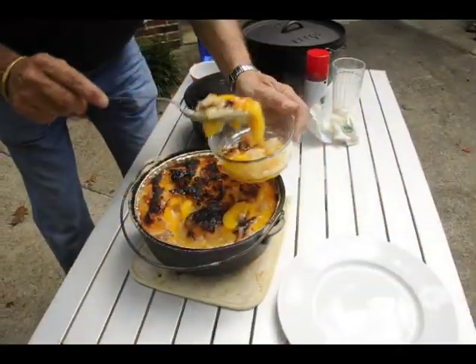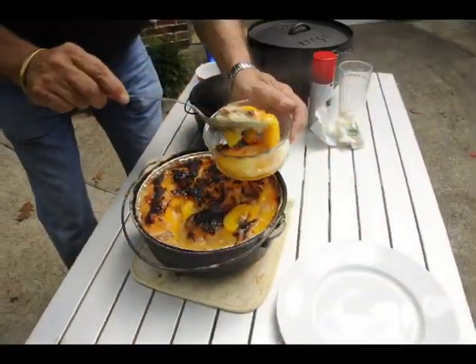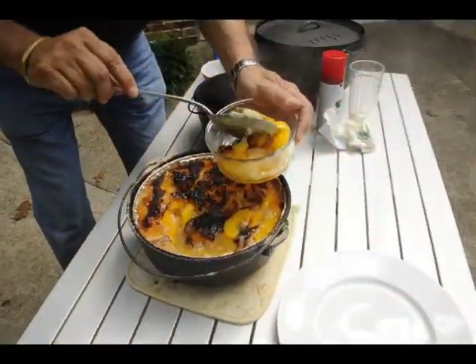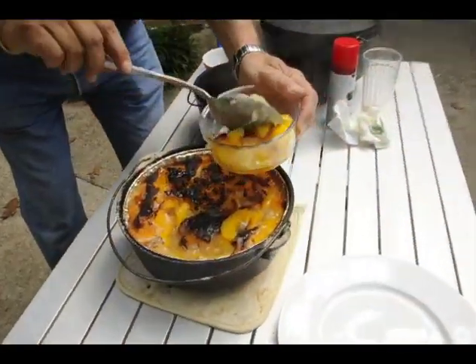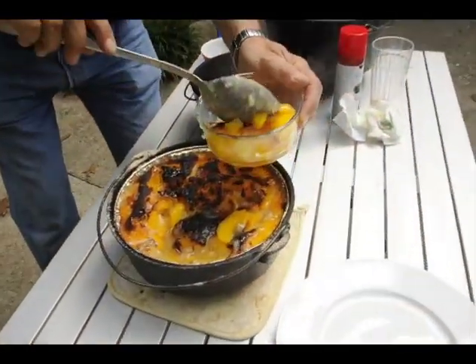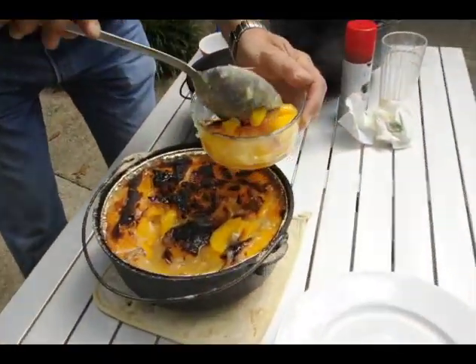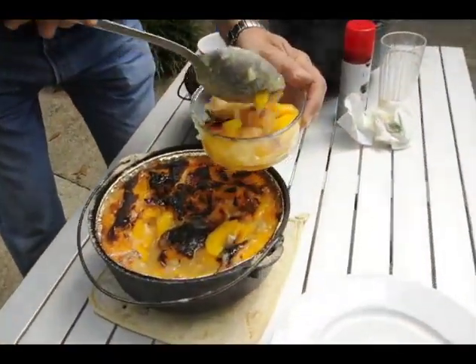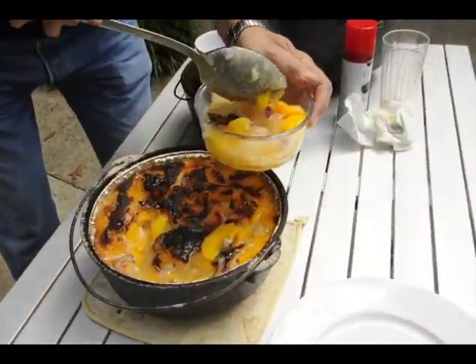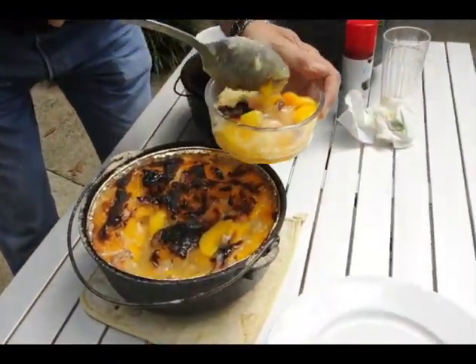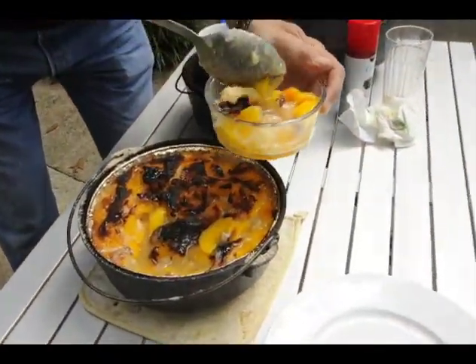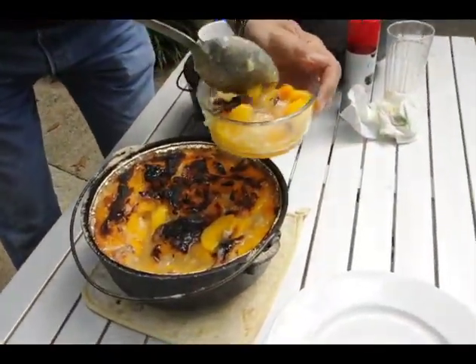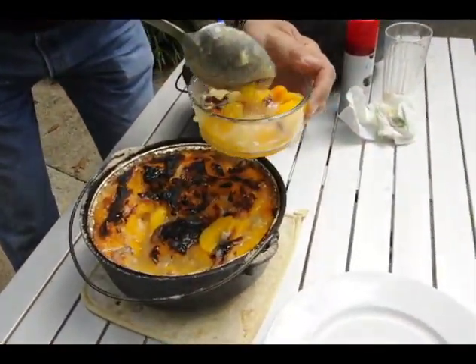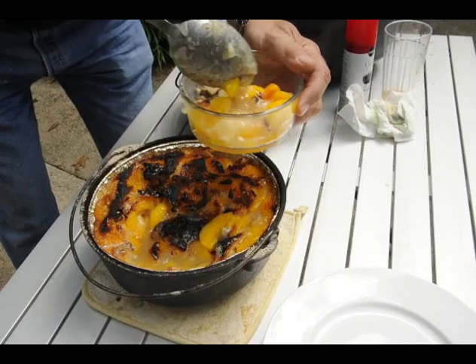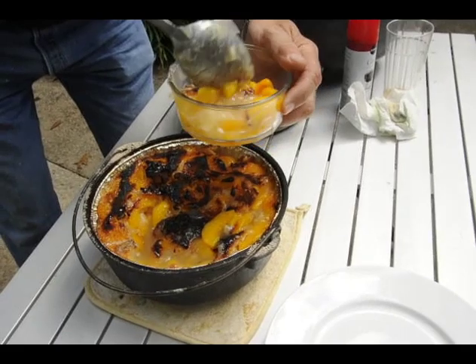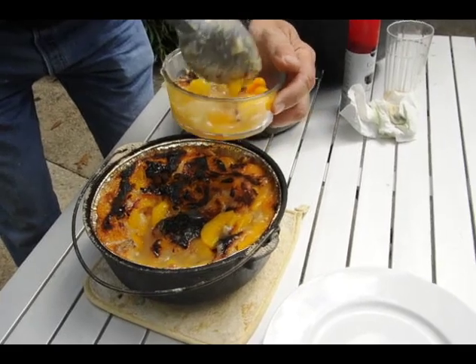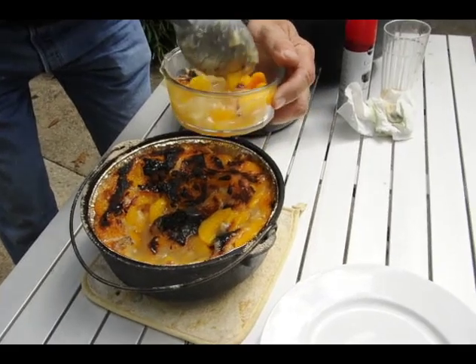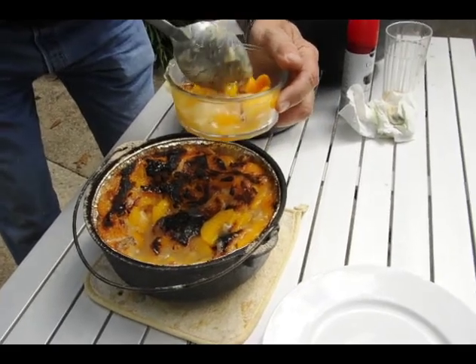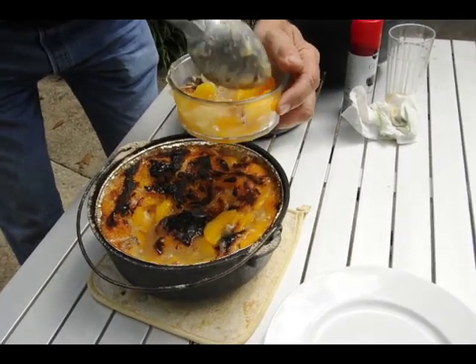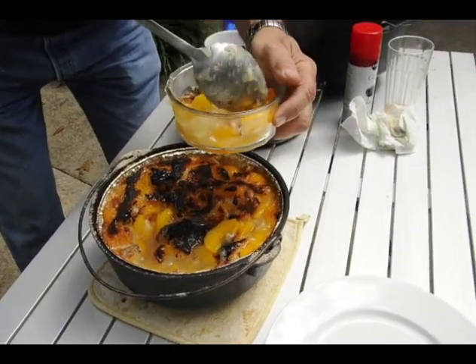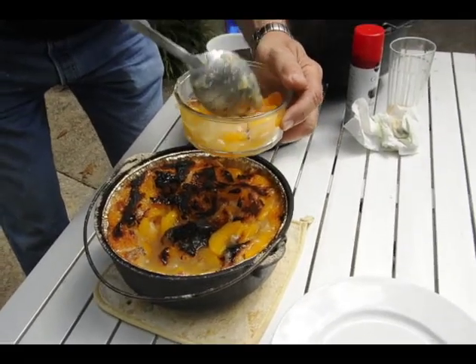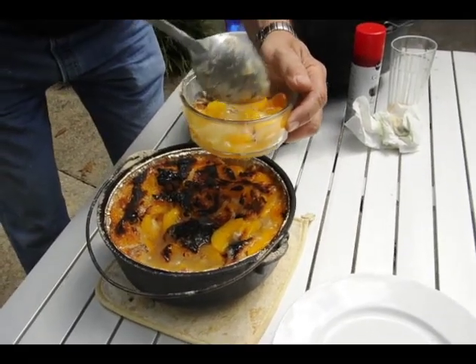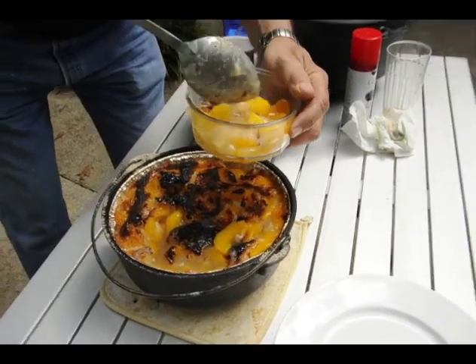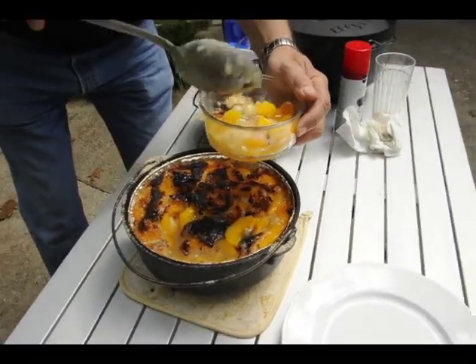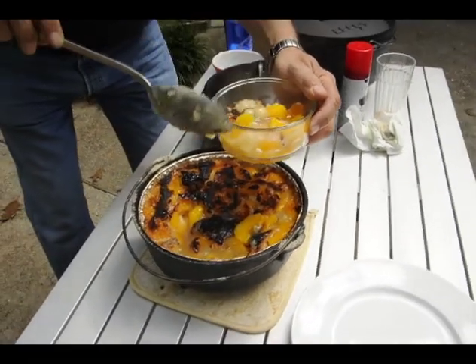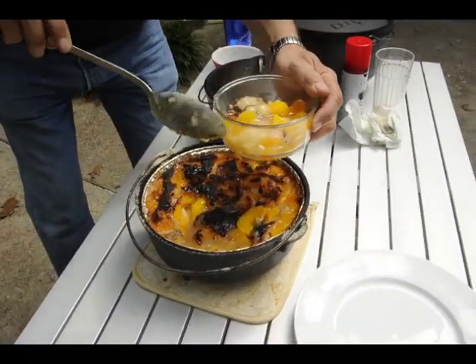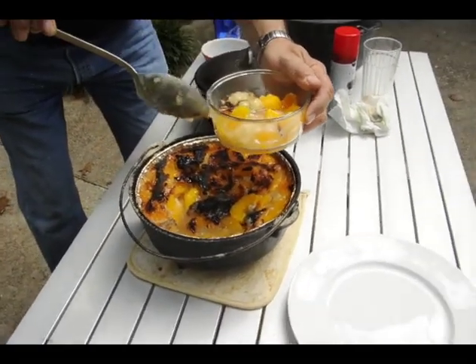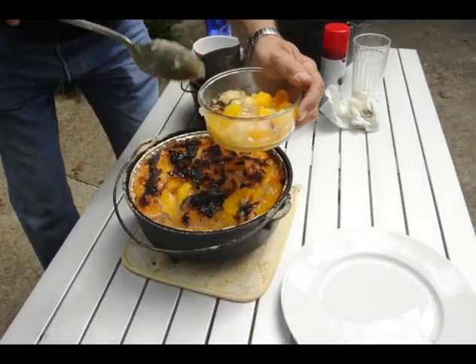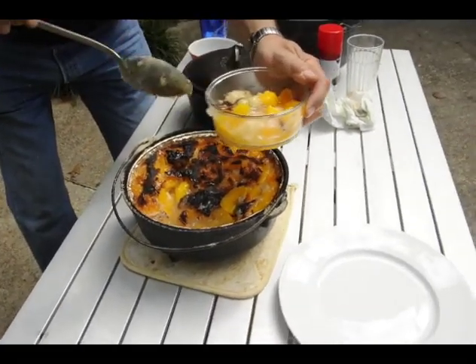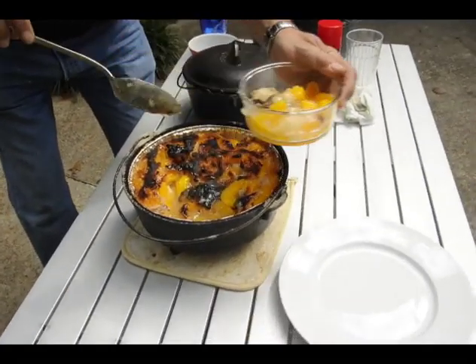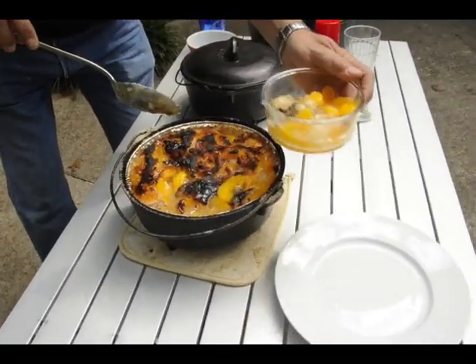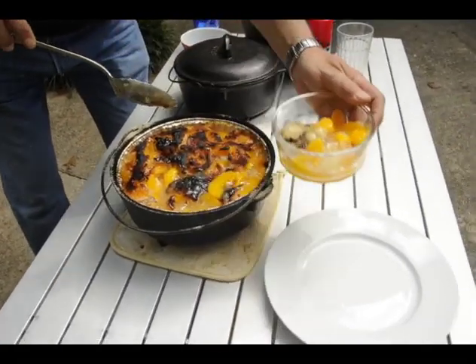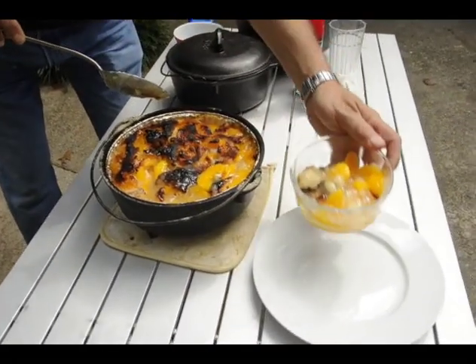If you ain't got diabetes before you eat this, you dang well might have afterwards.